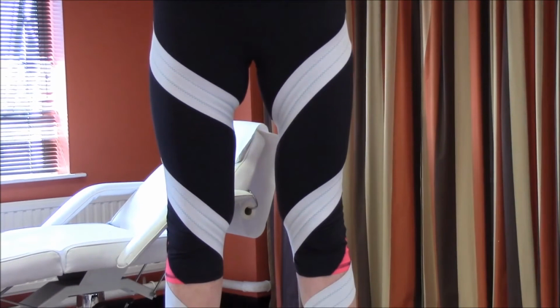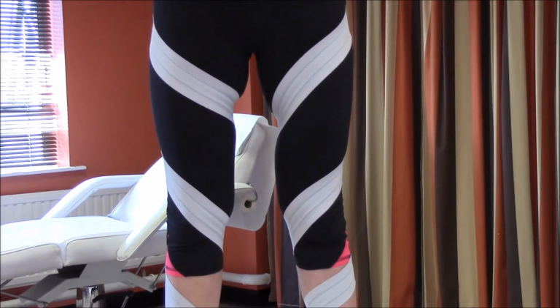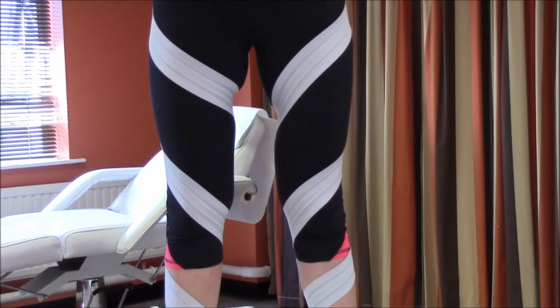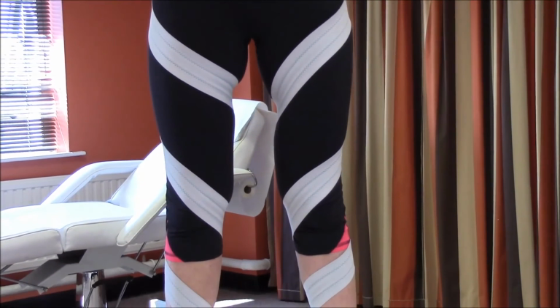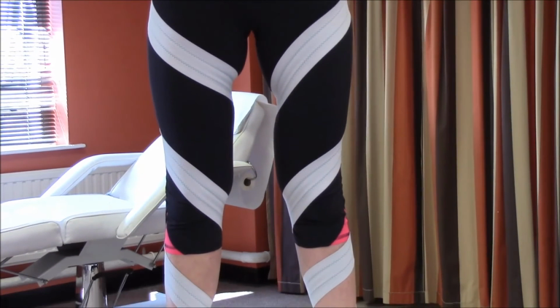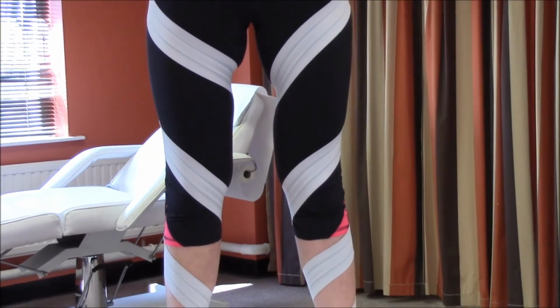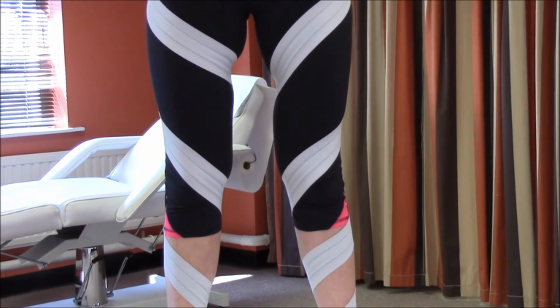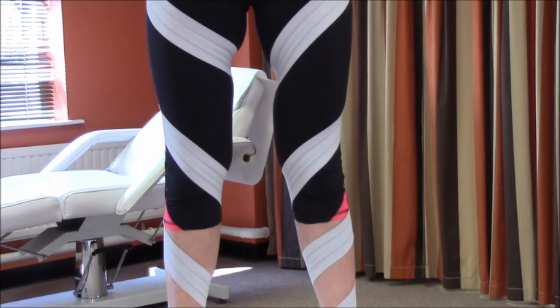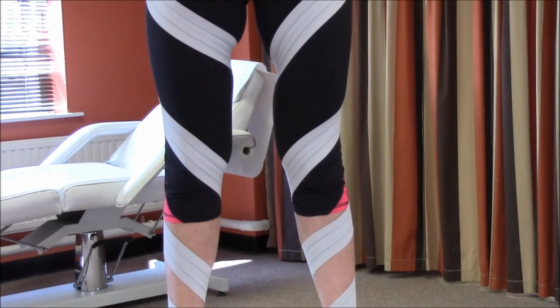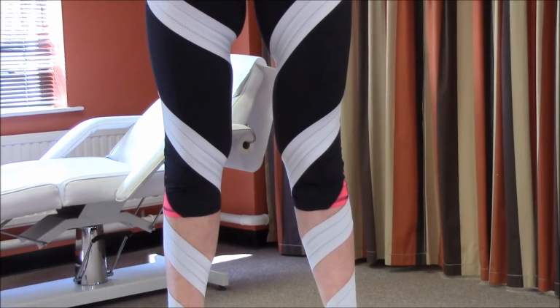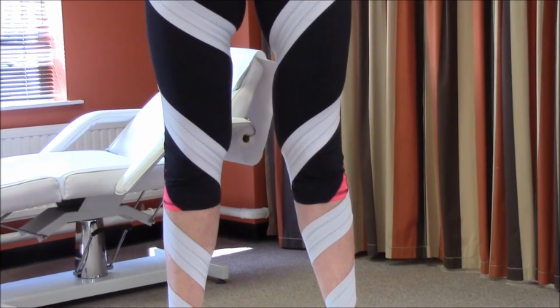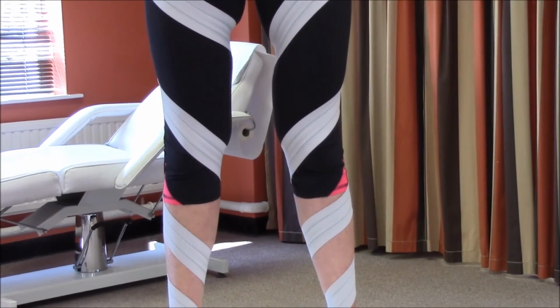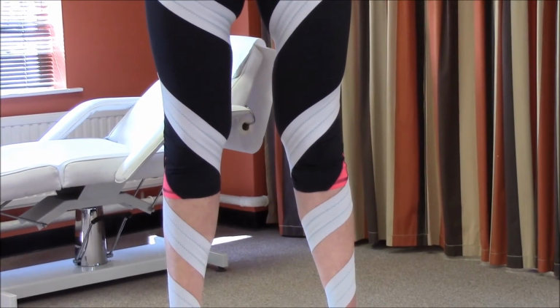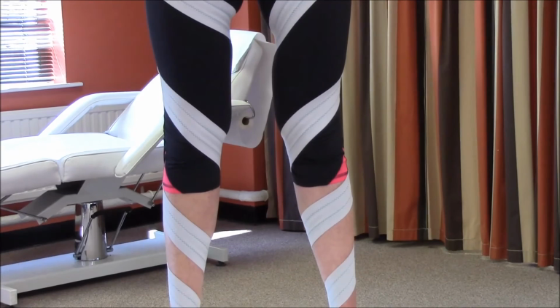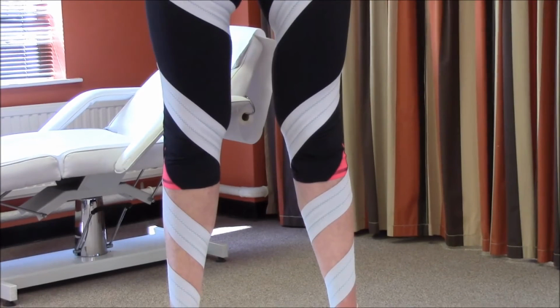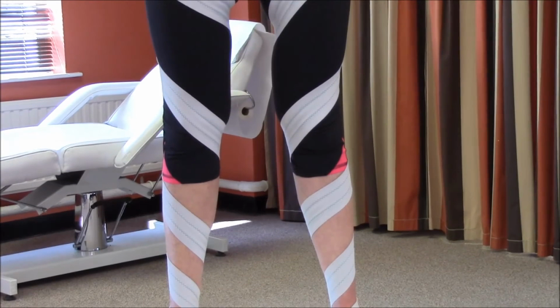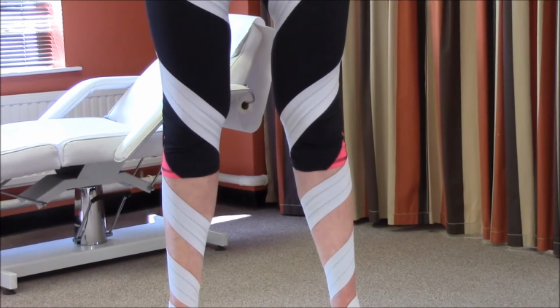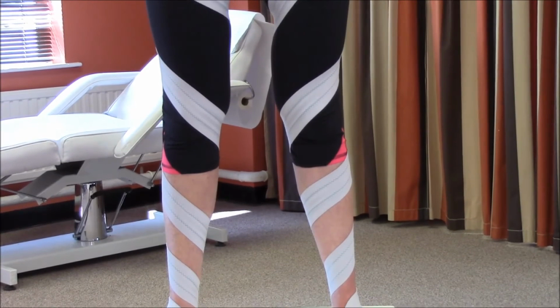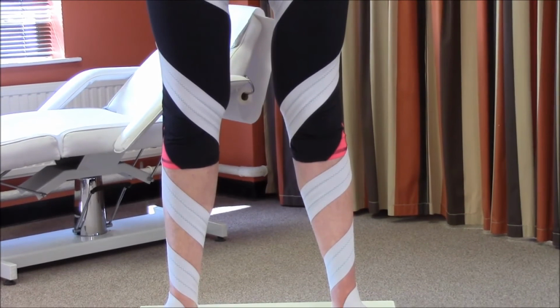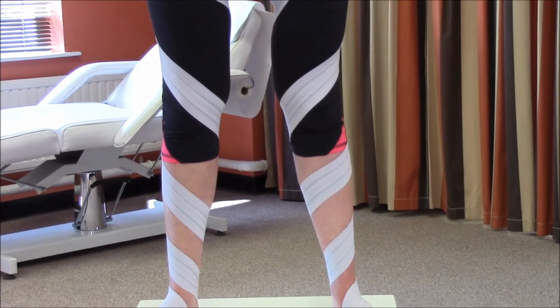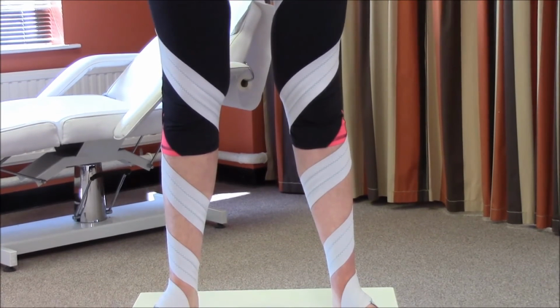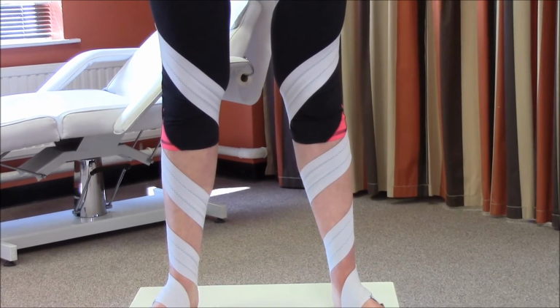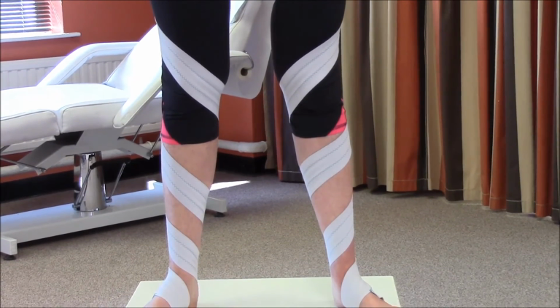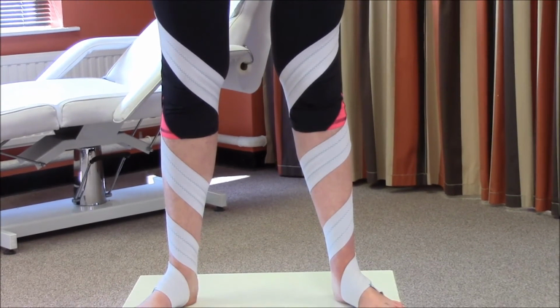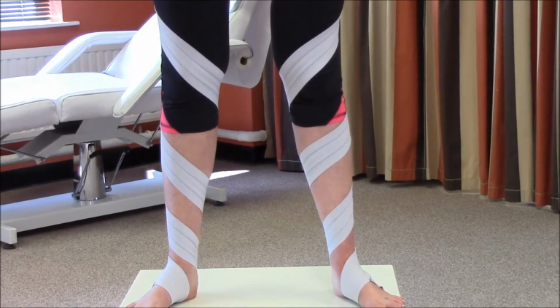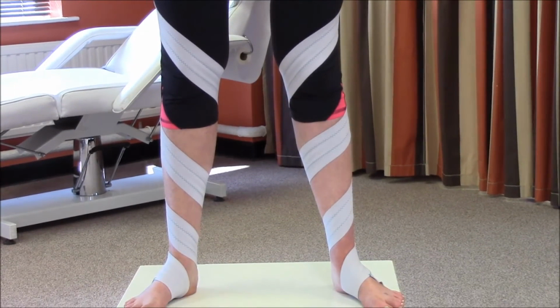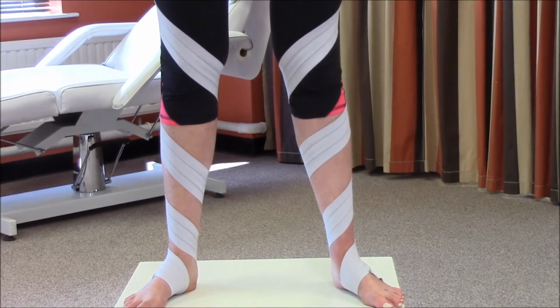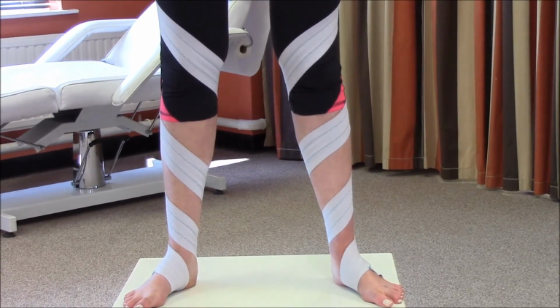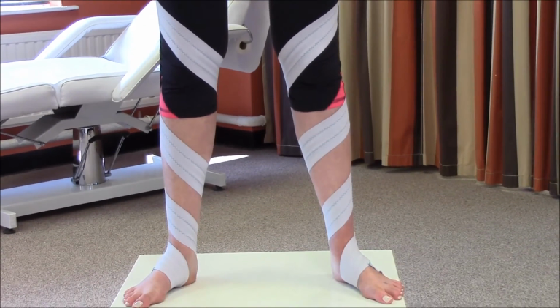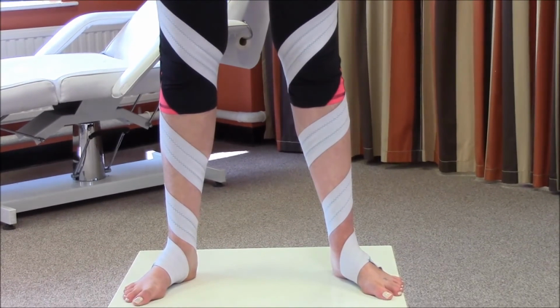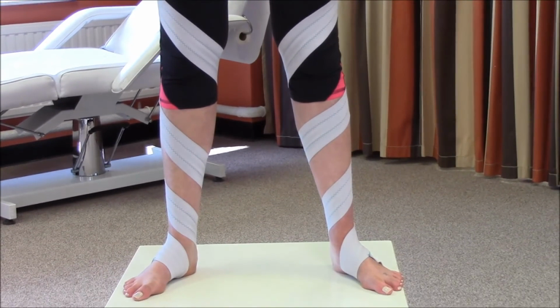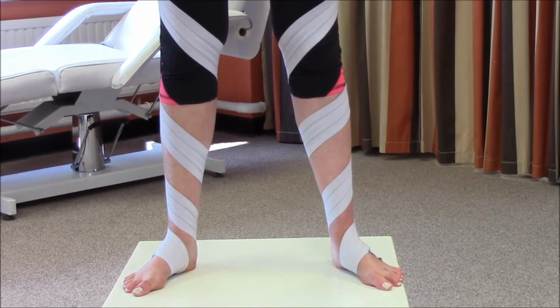If more correction is needed, increase the tension of the strapping if the patient is comfortable to do so.